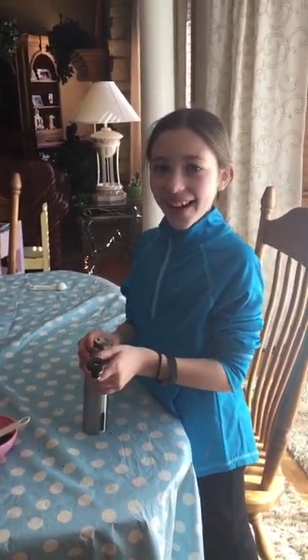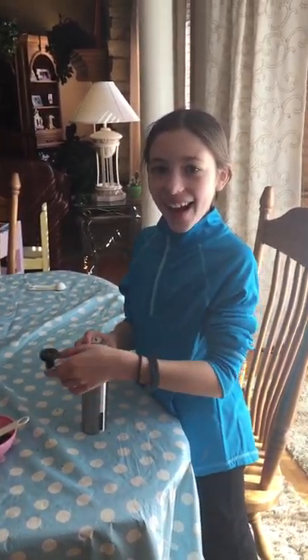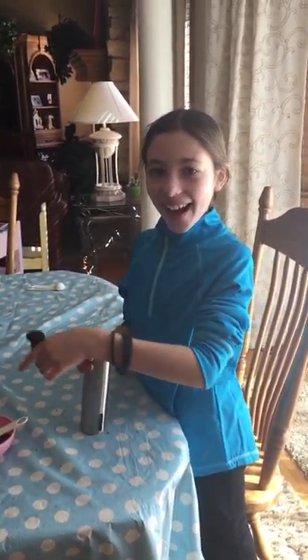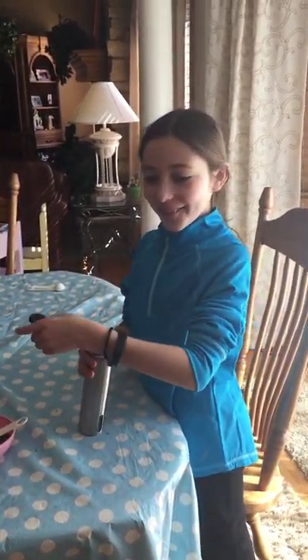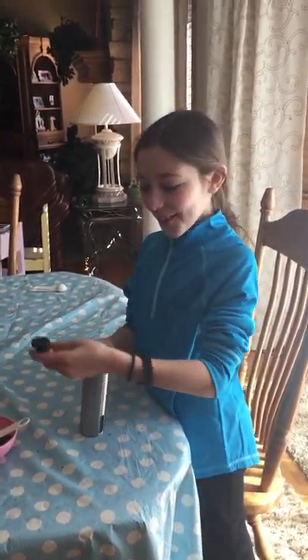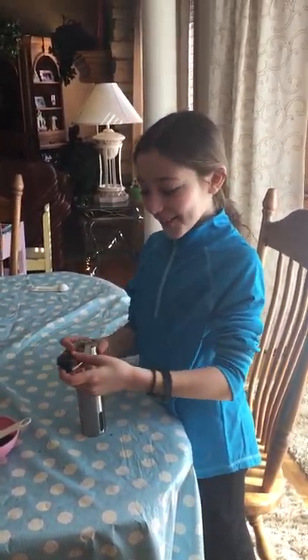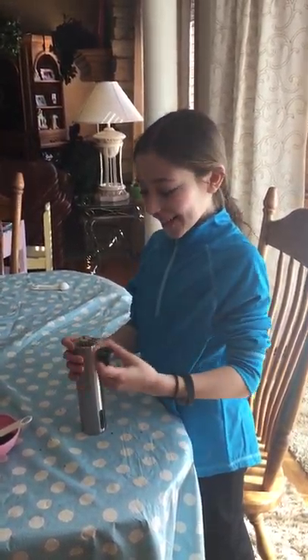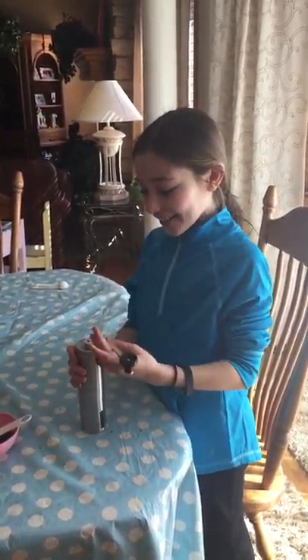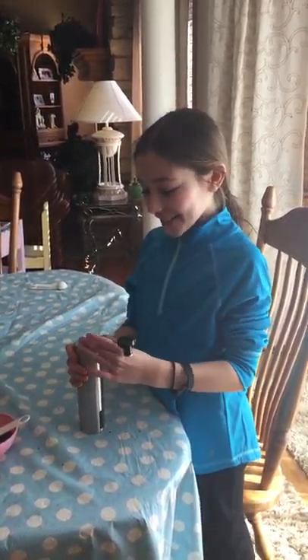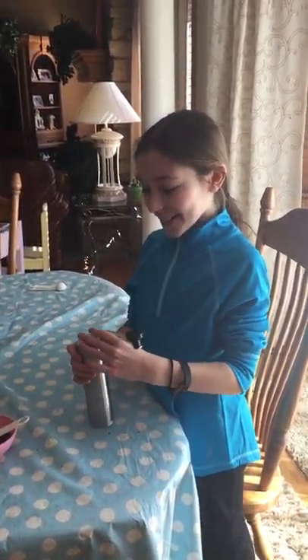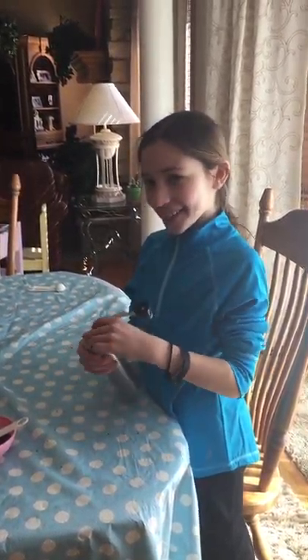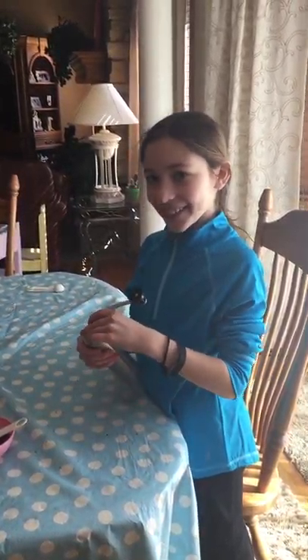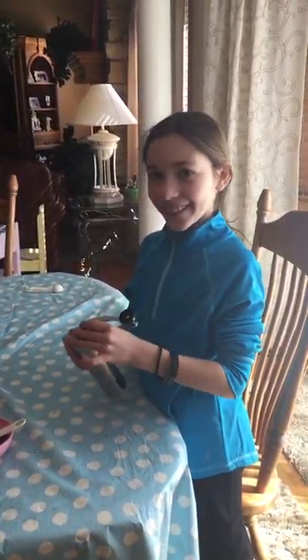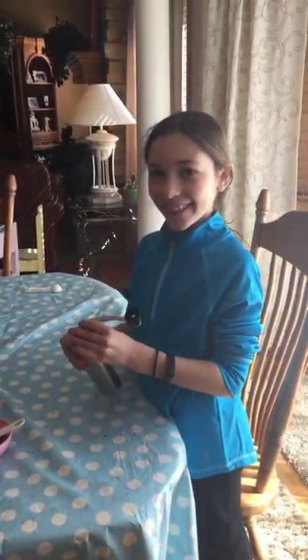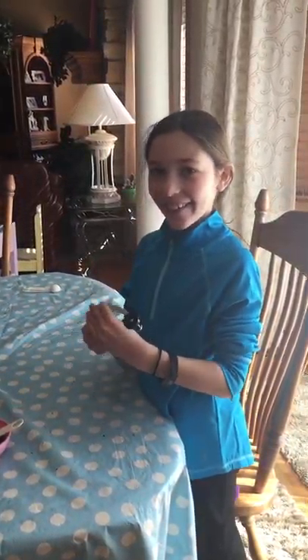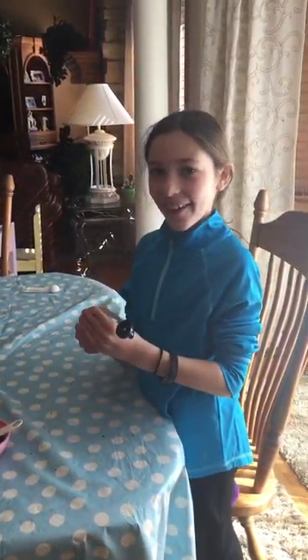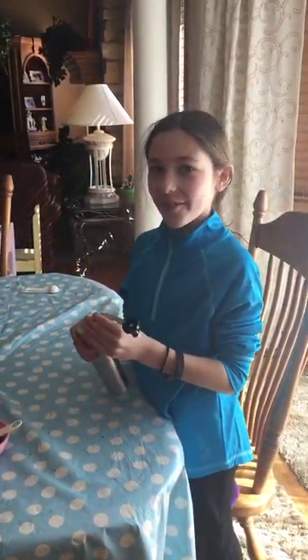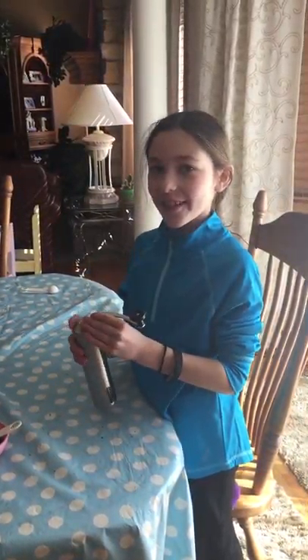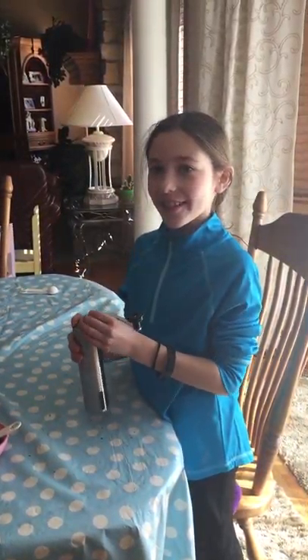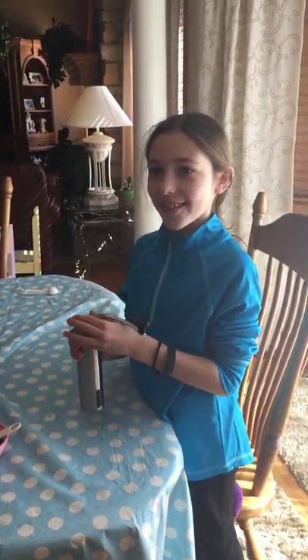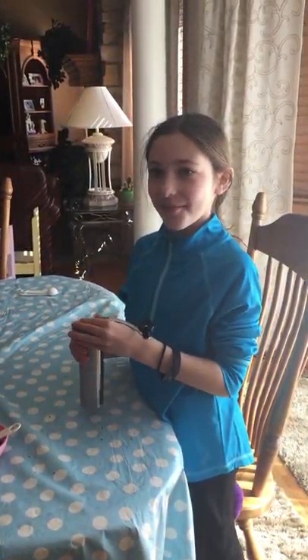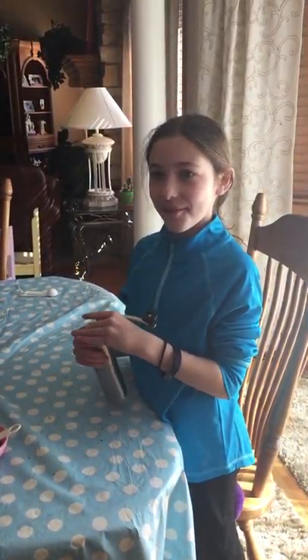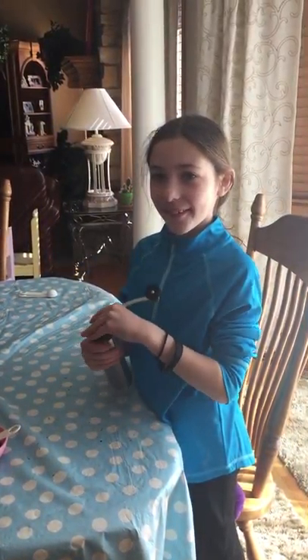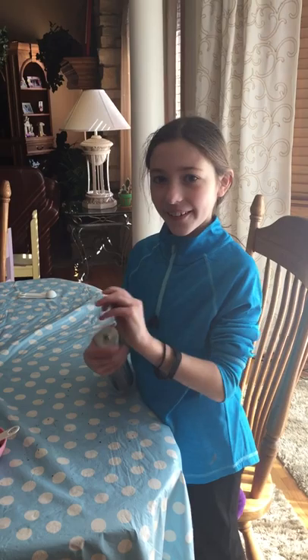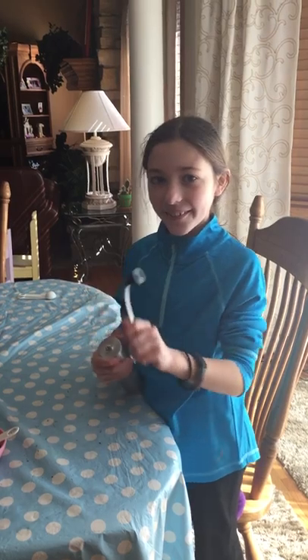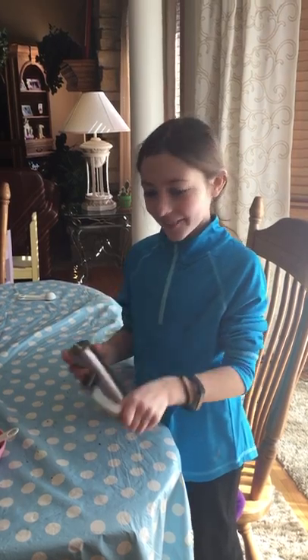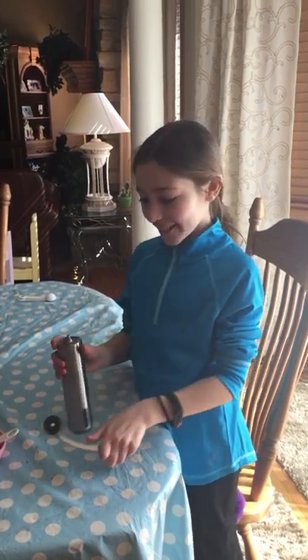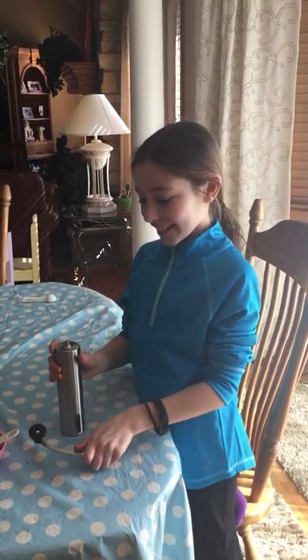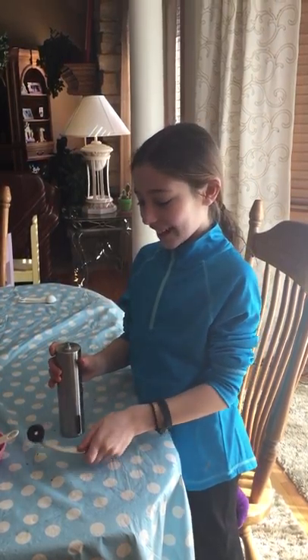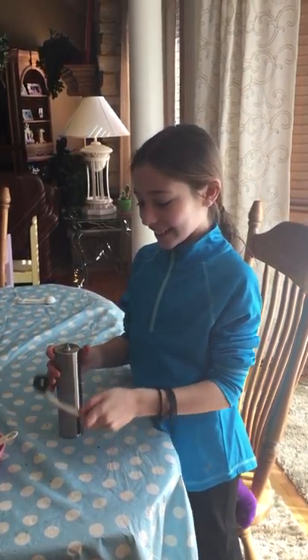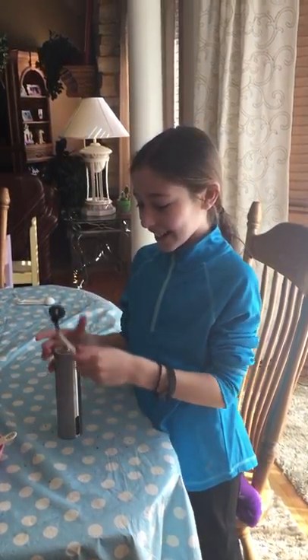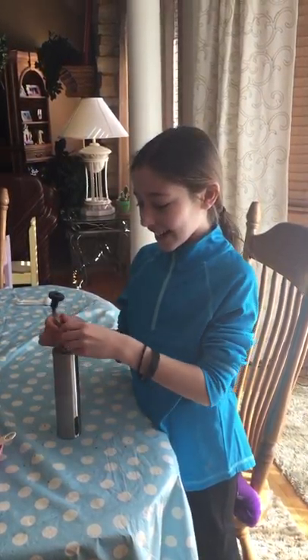Hi everyone, I'm going to show you the coffee experiment you're going to be doing in class today.